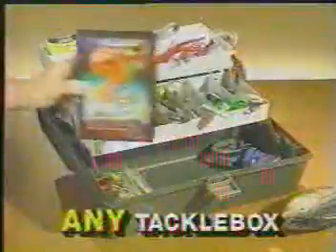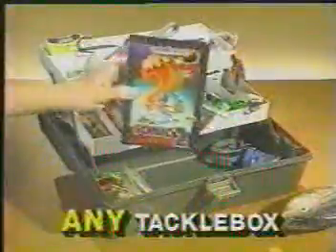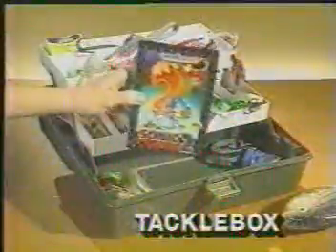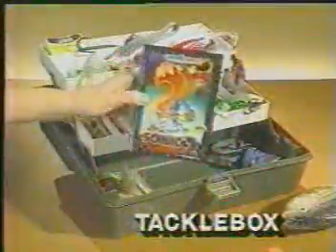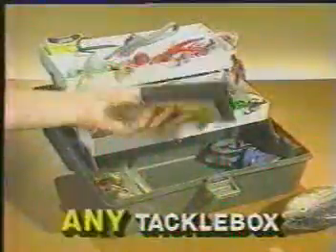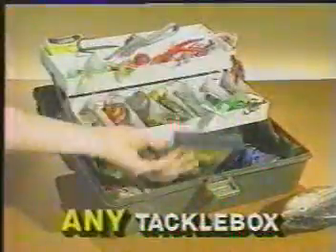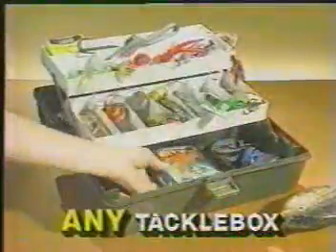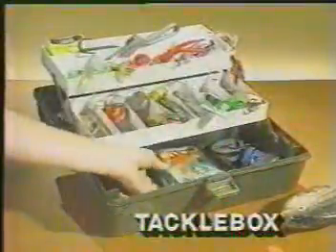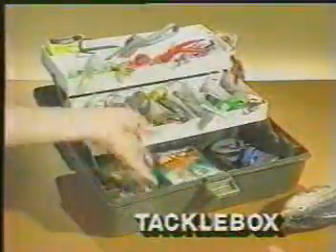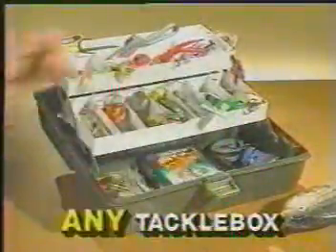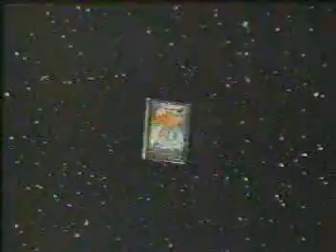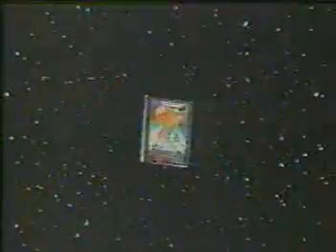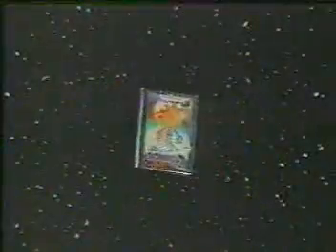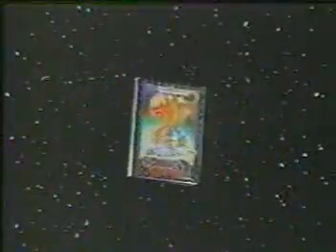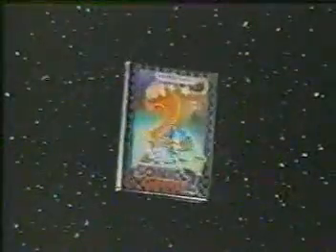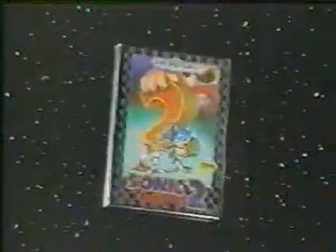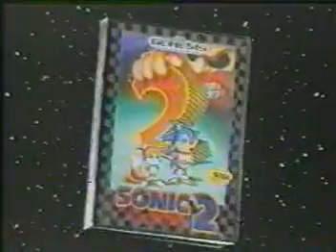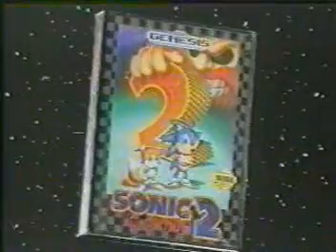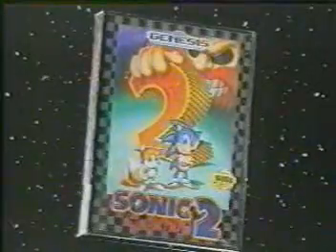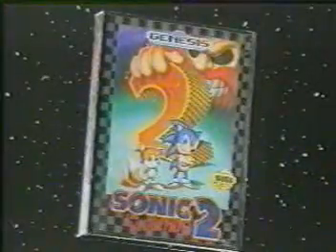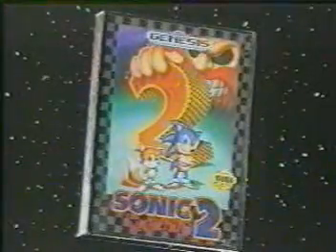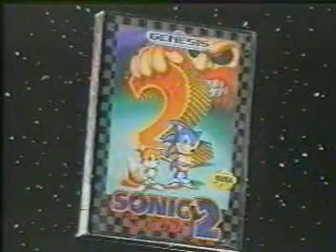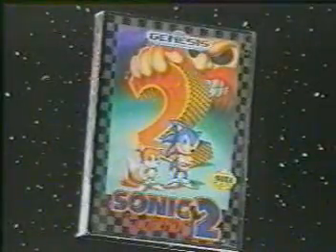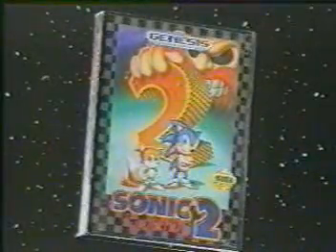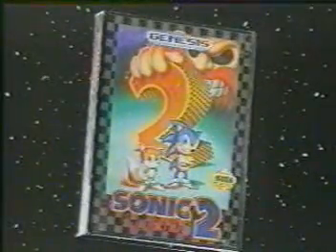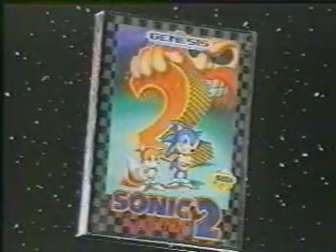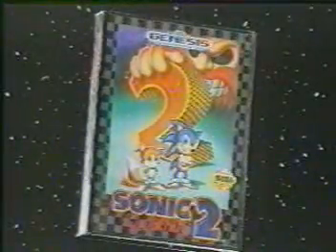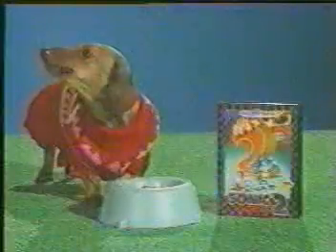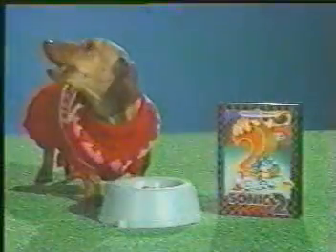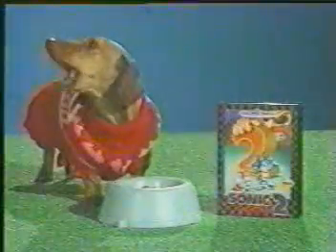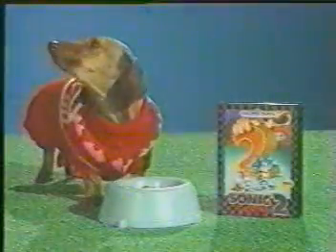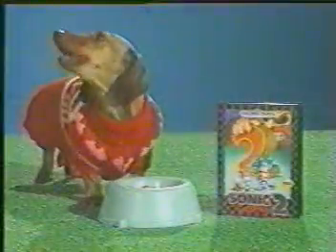Sonic 2 fits easily into any tackle box. Made from a space-age polymer plastic for years of family fun. And pets love it too.